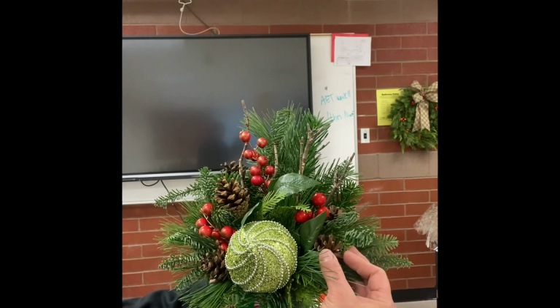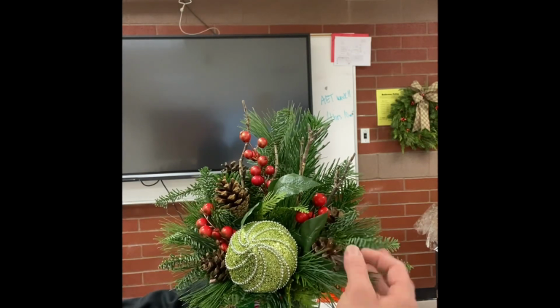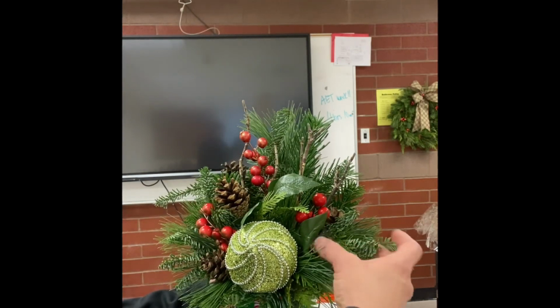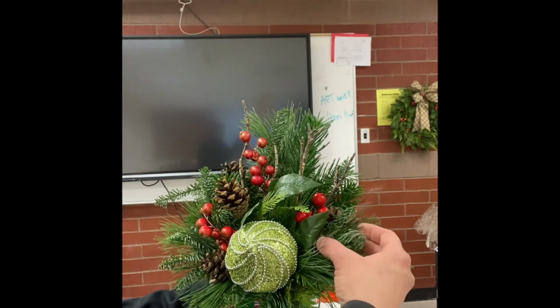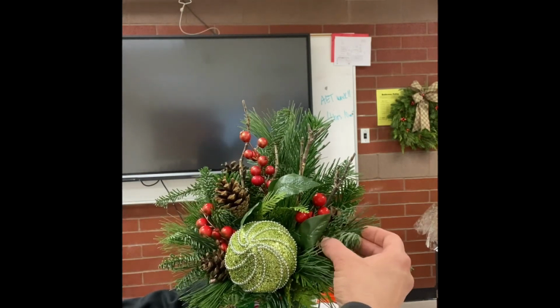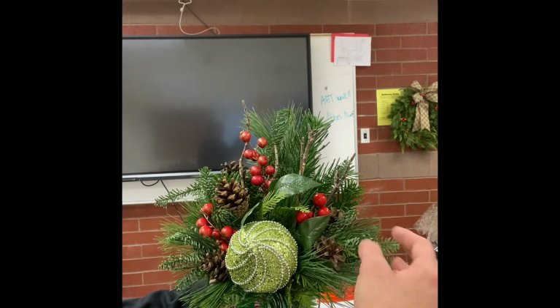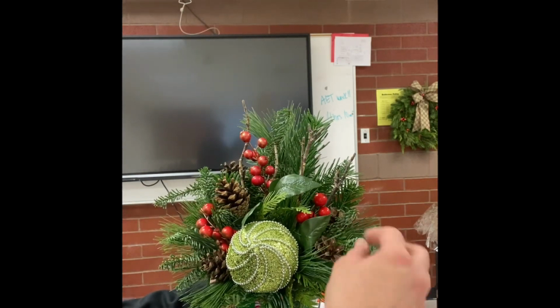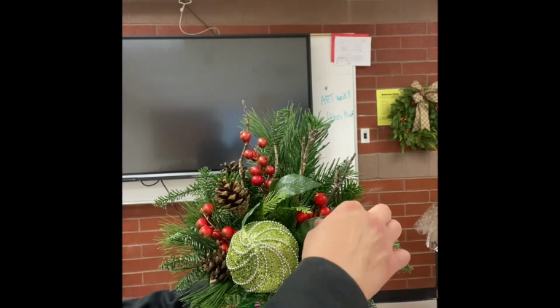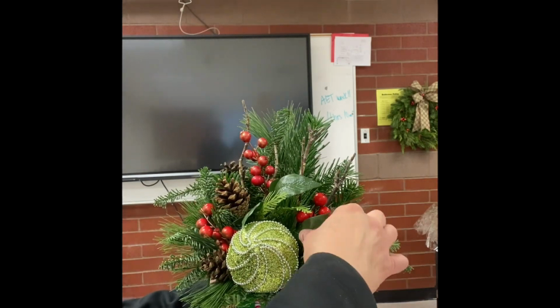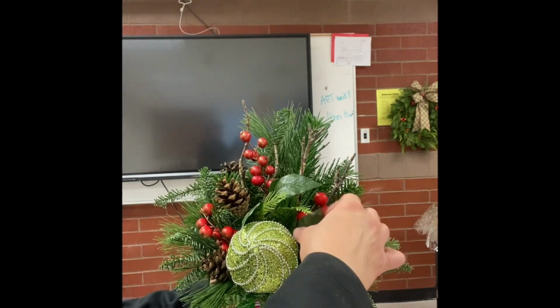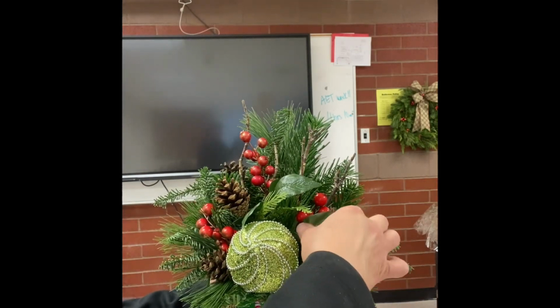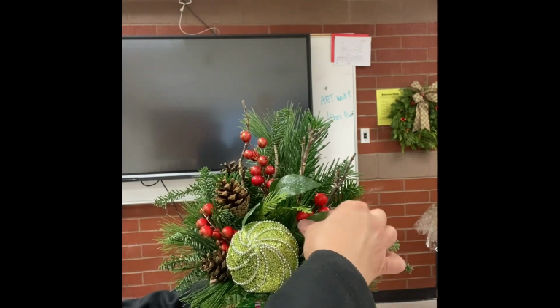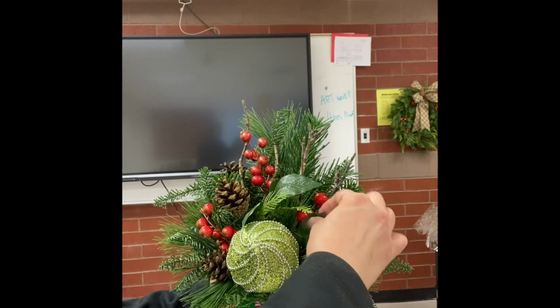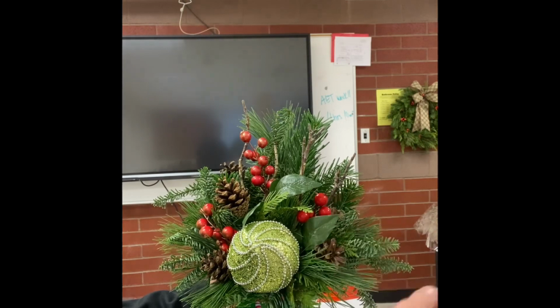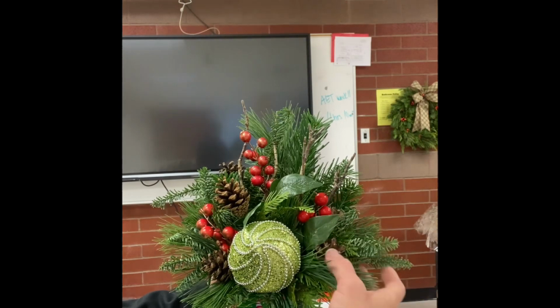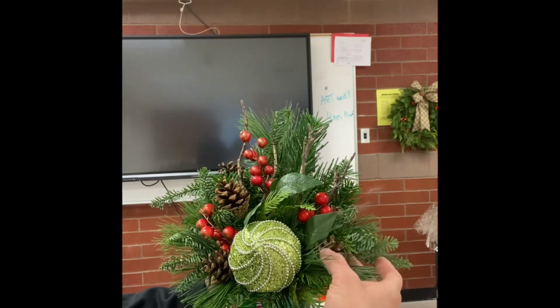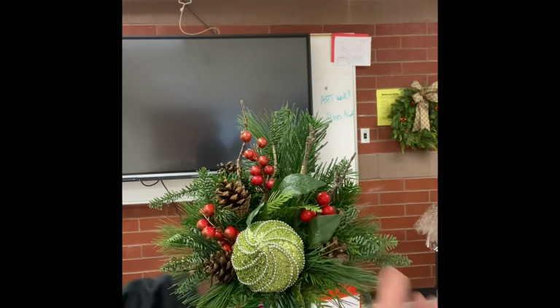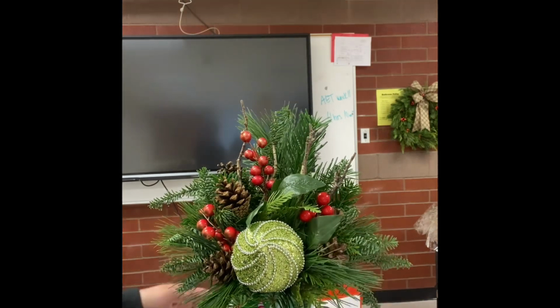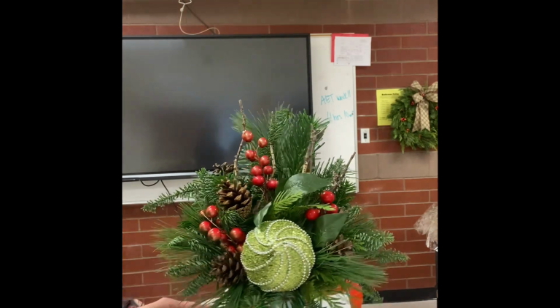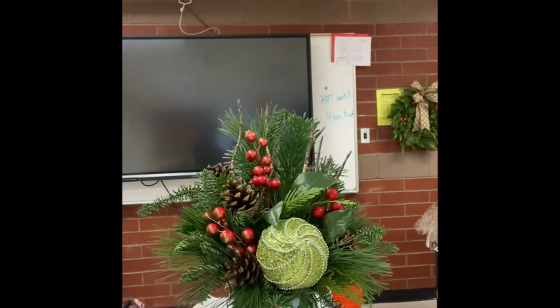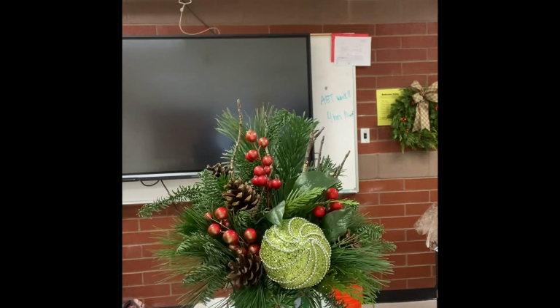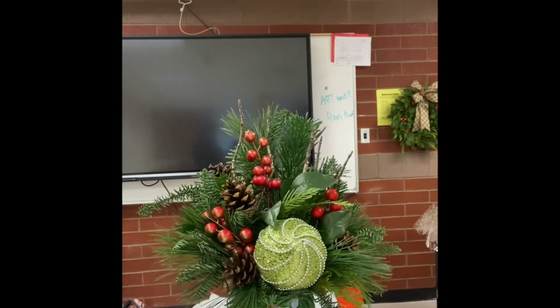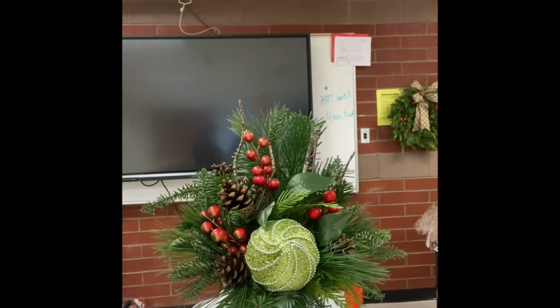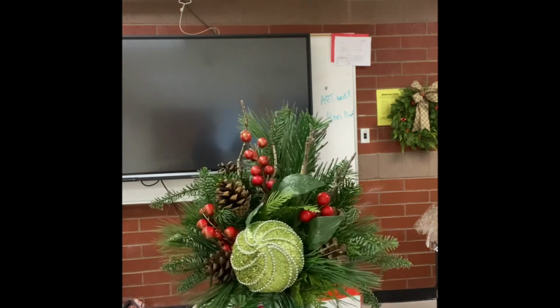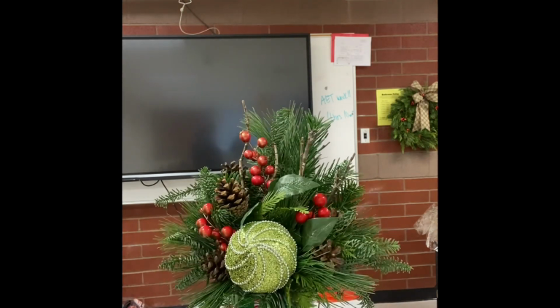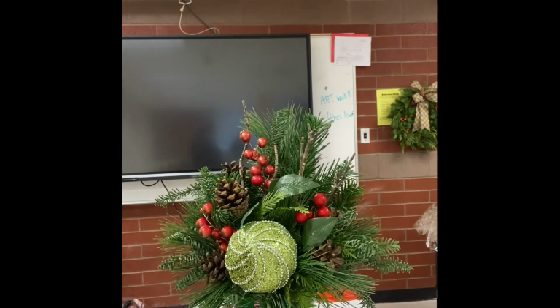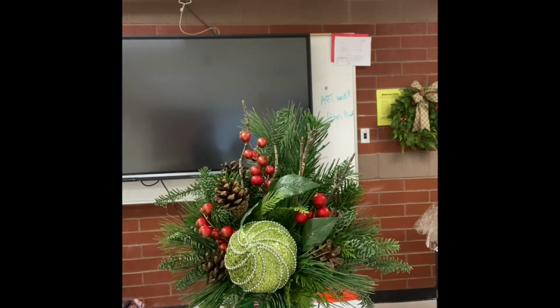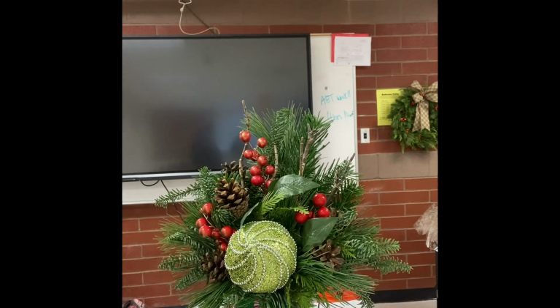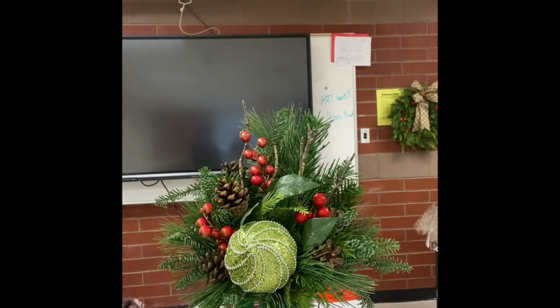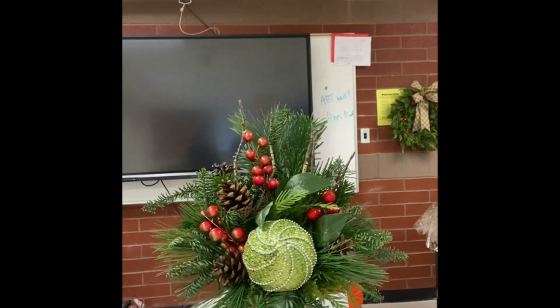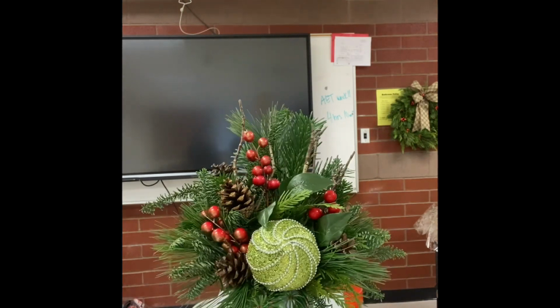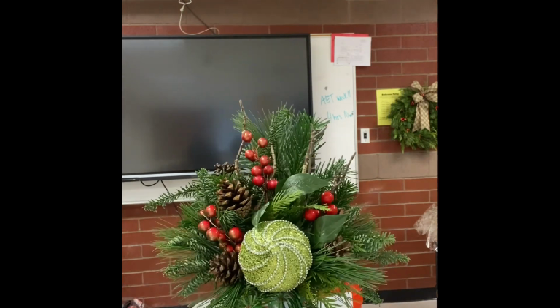When you're done, spray the entire arrangement with crowning glory and then add your card.